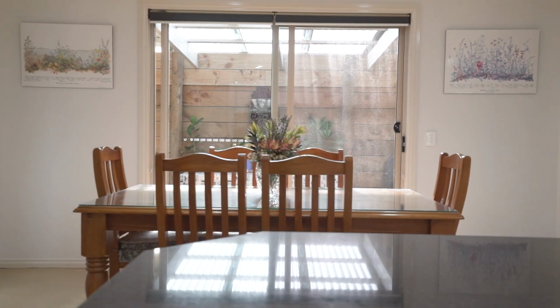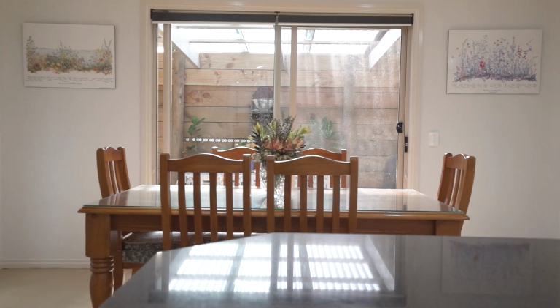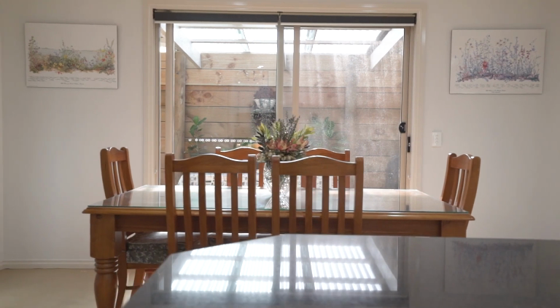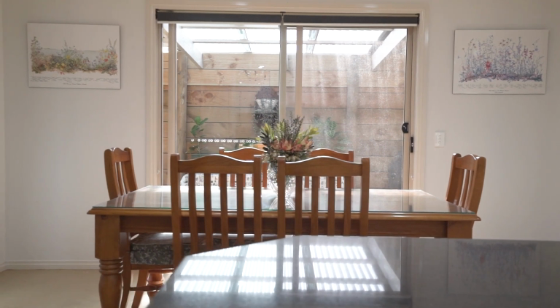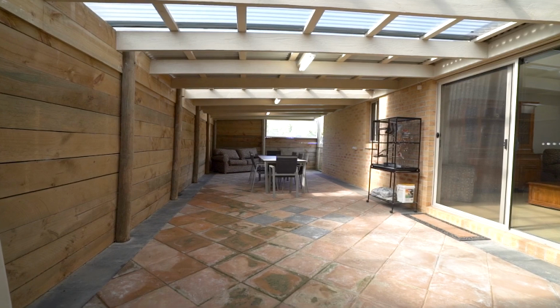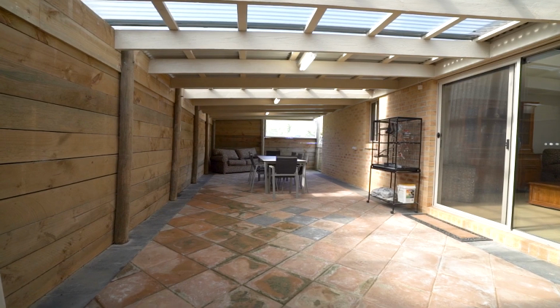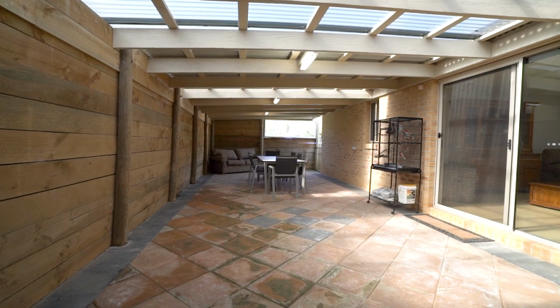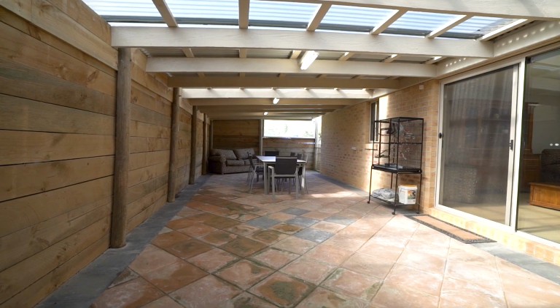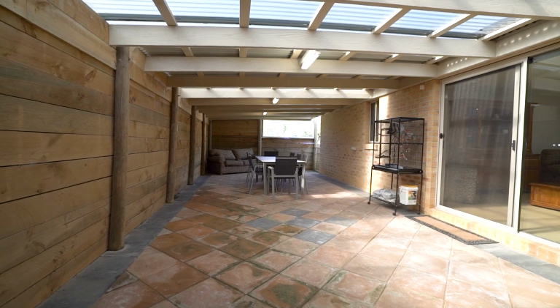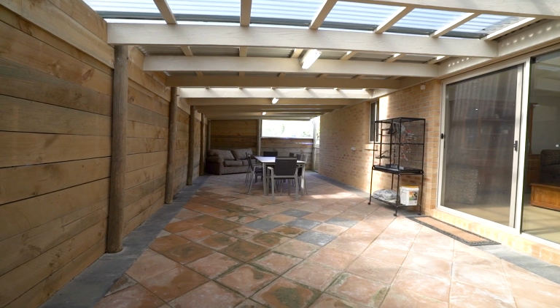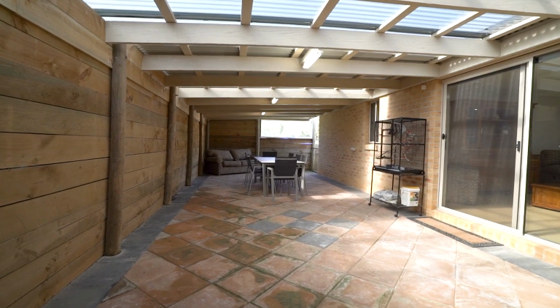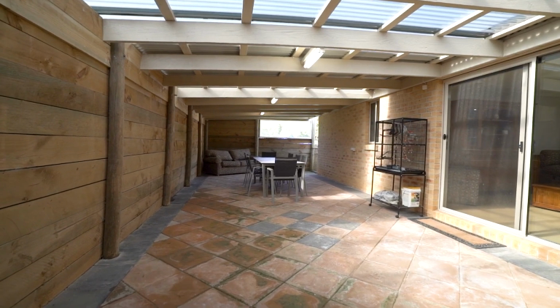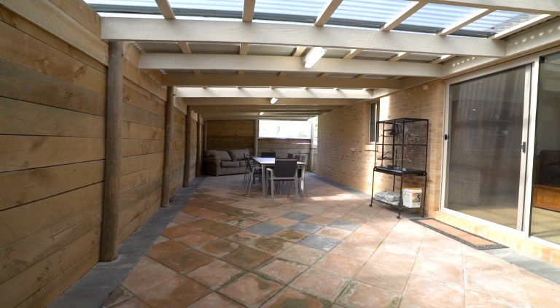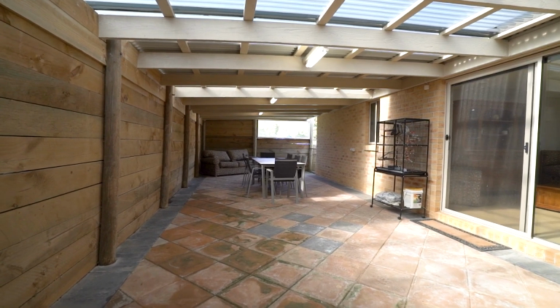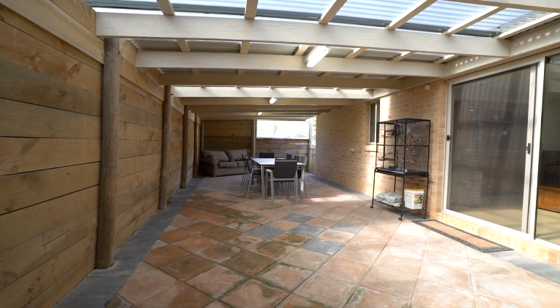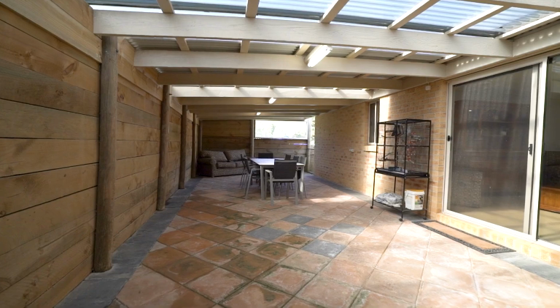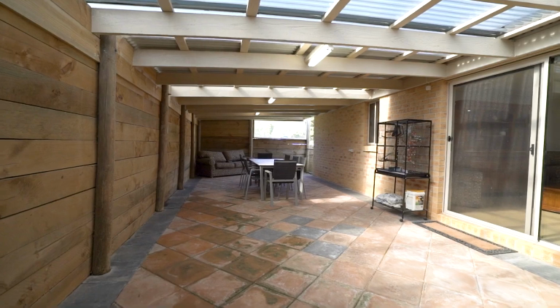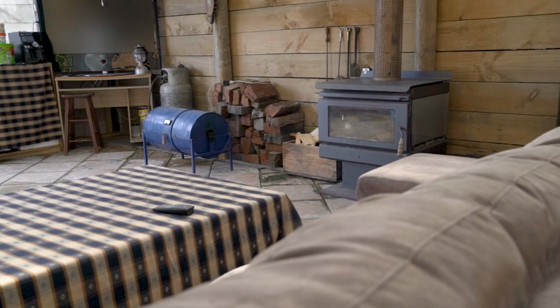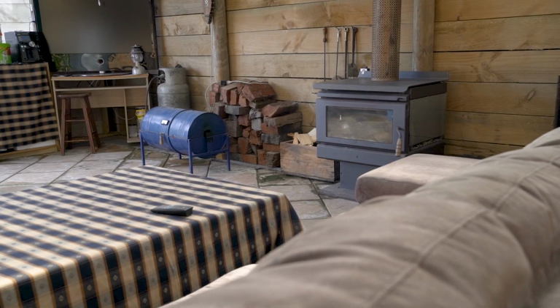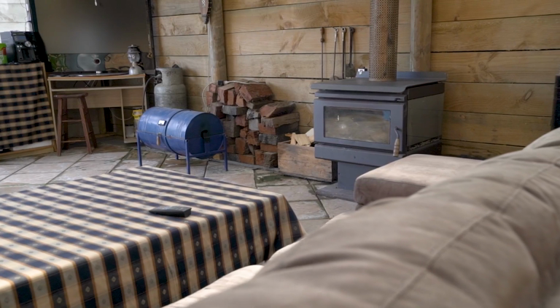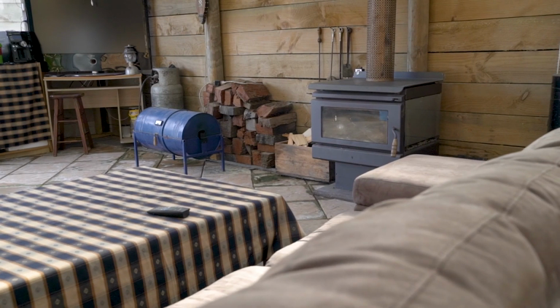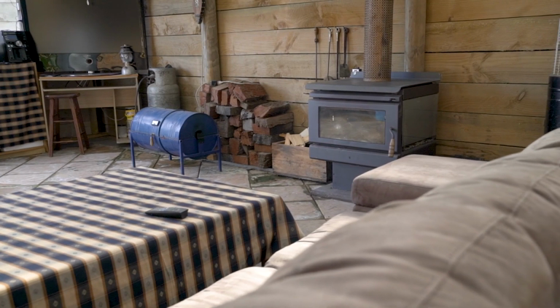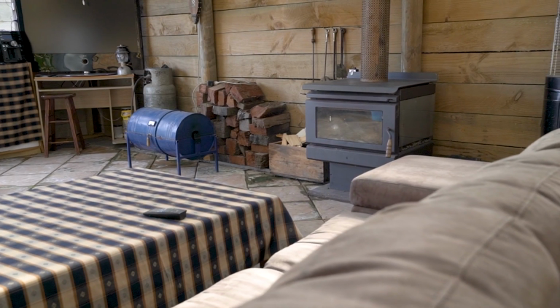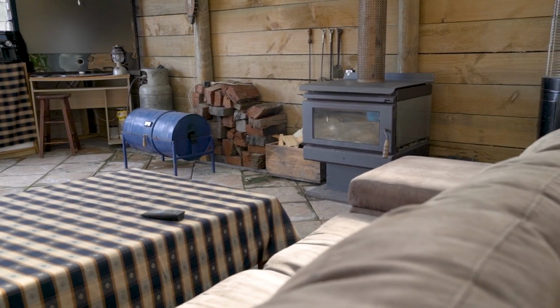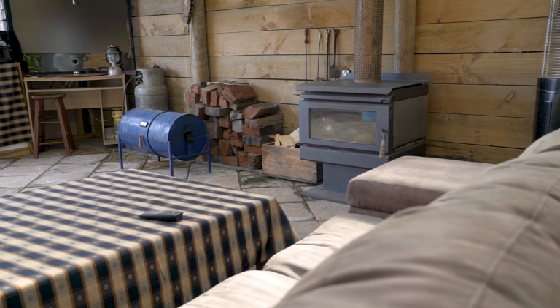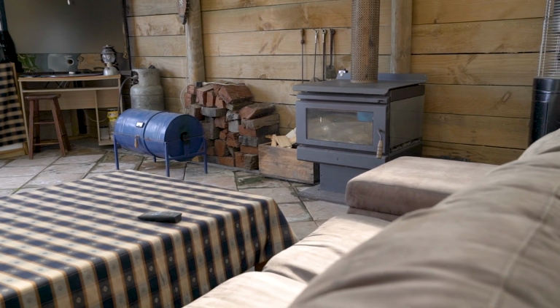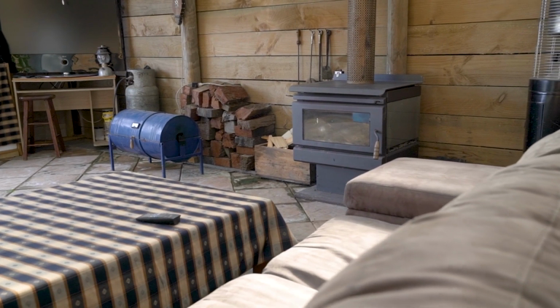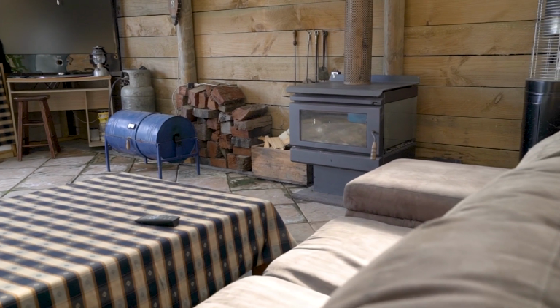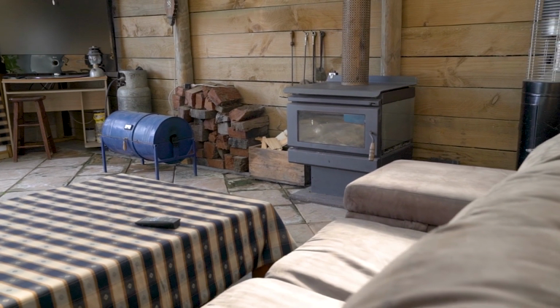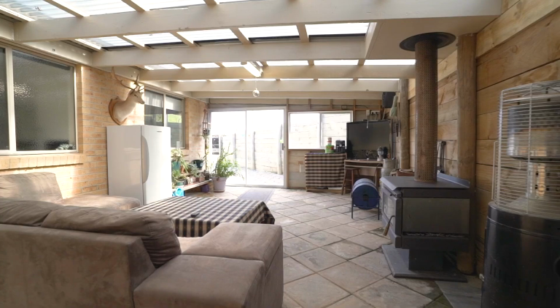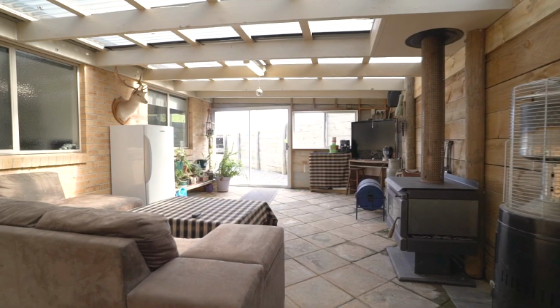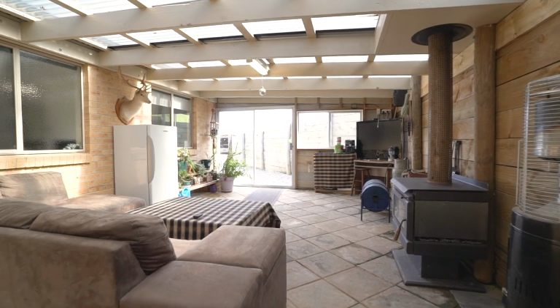Step outside to discover an impressive 22 metre long undercover entertainment area, complete with a wood heater and TV point.